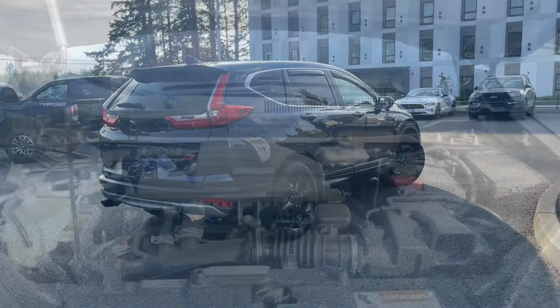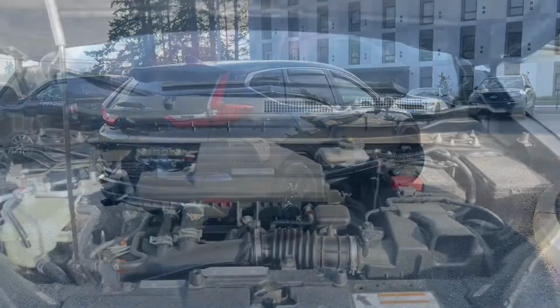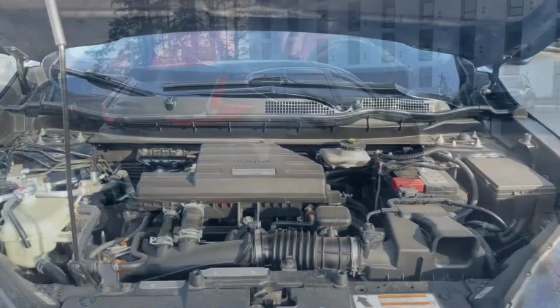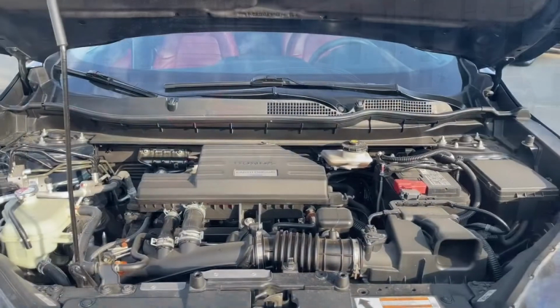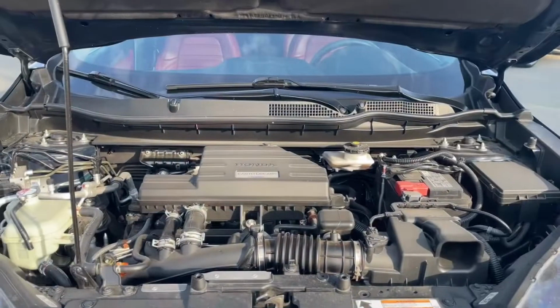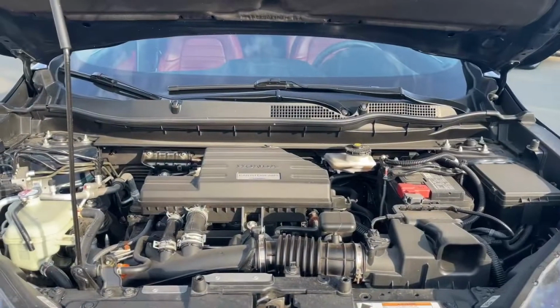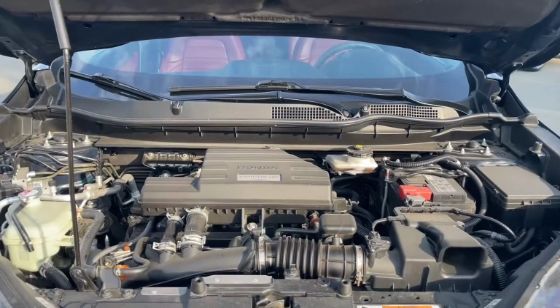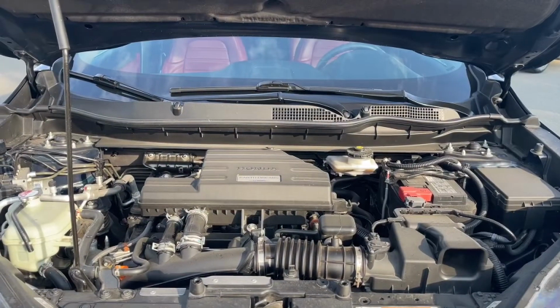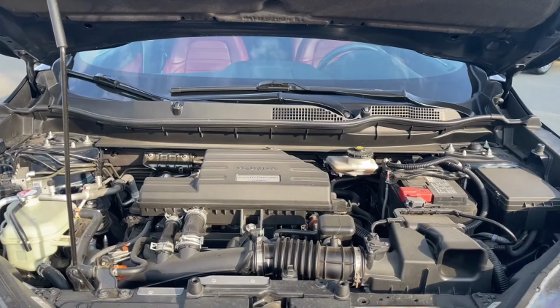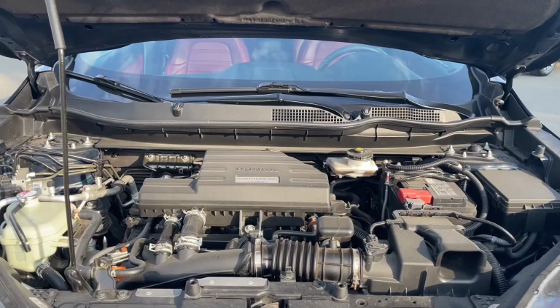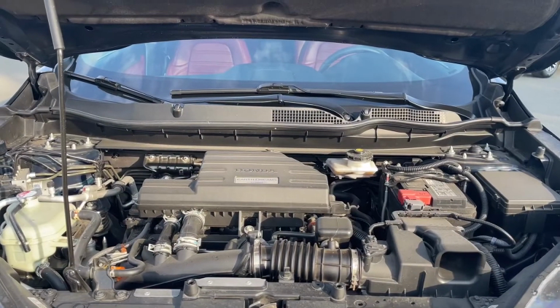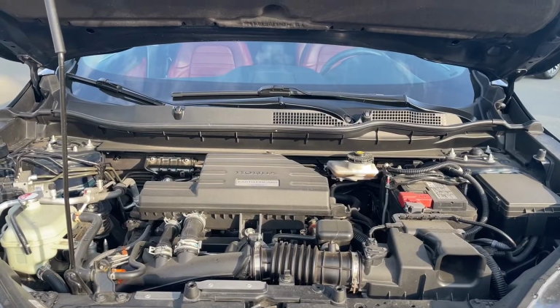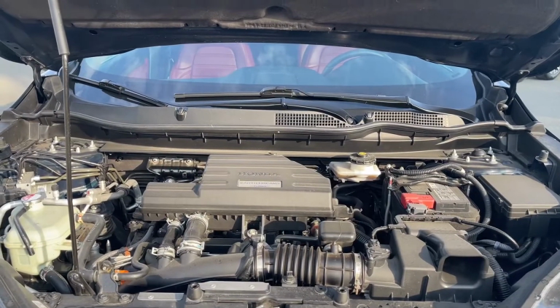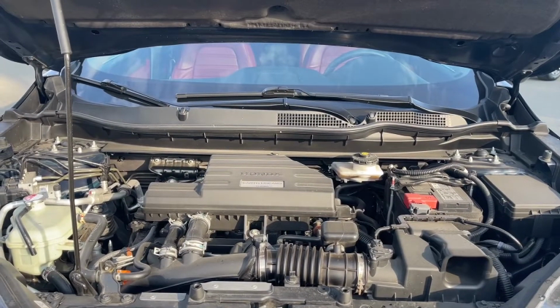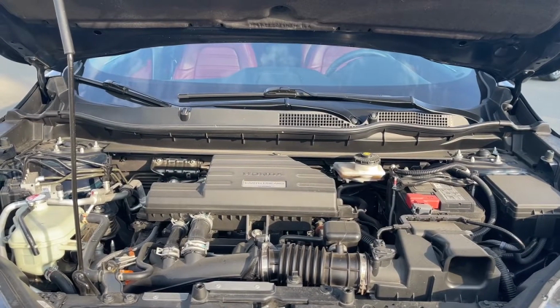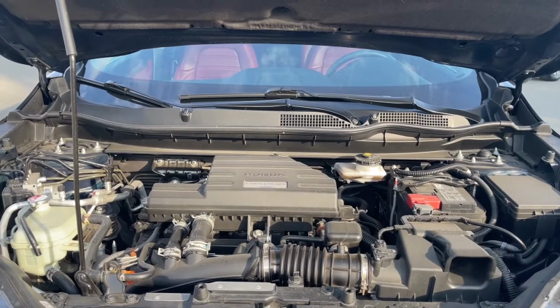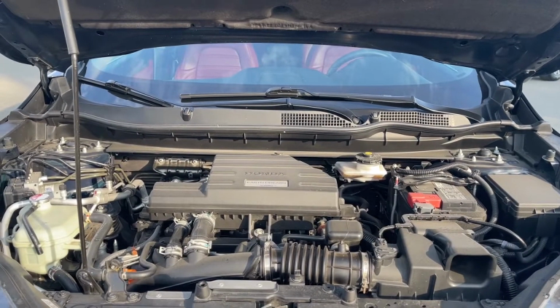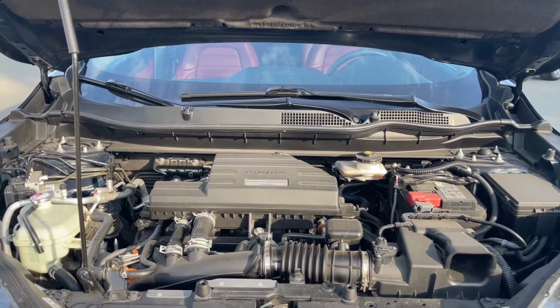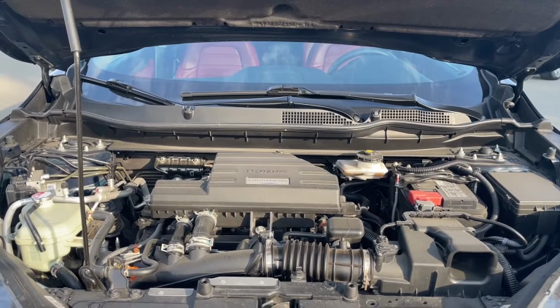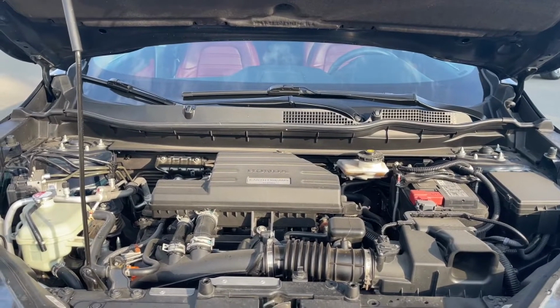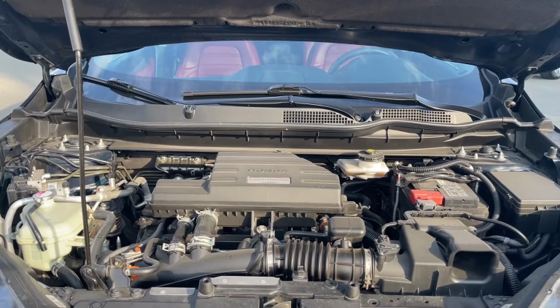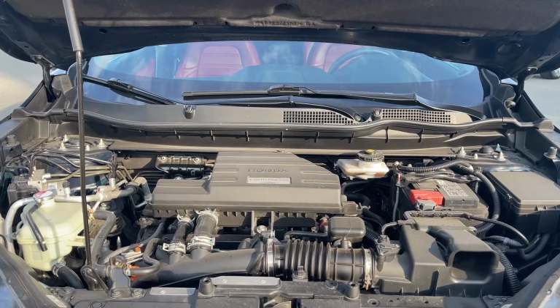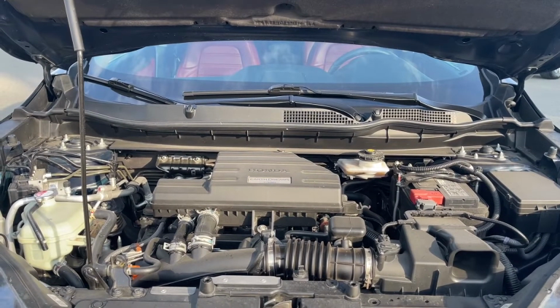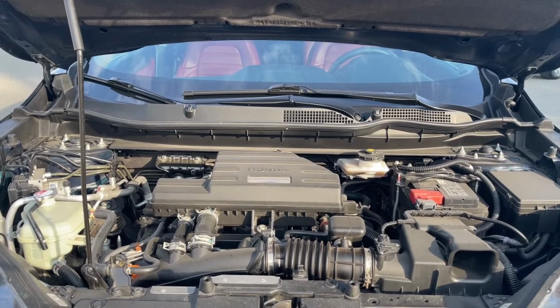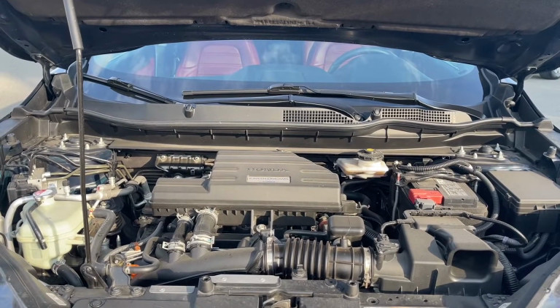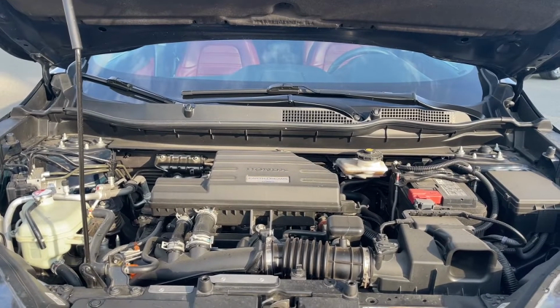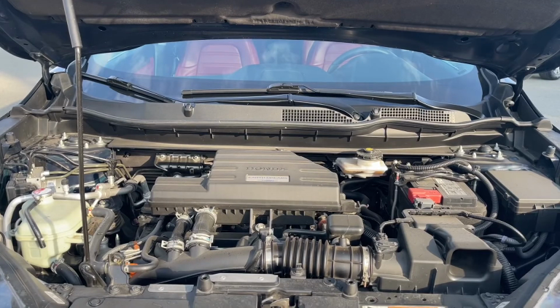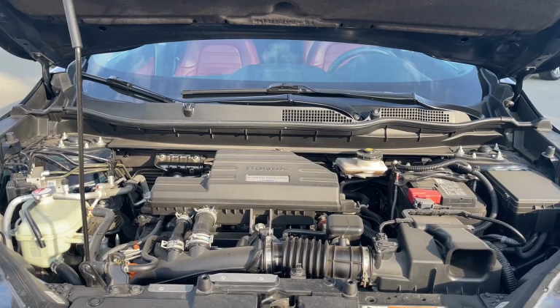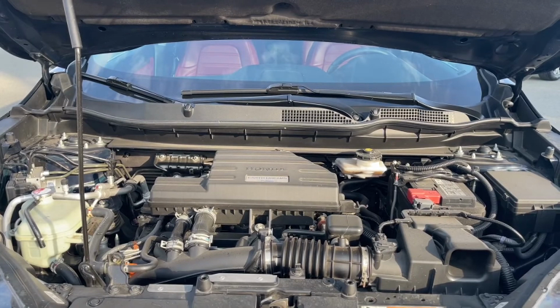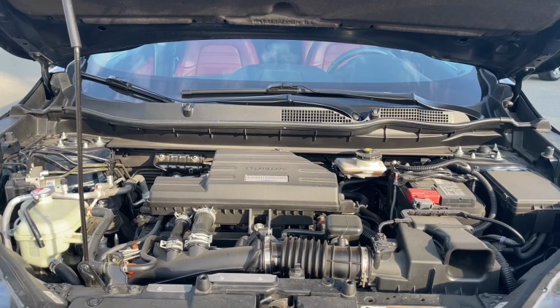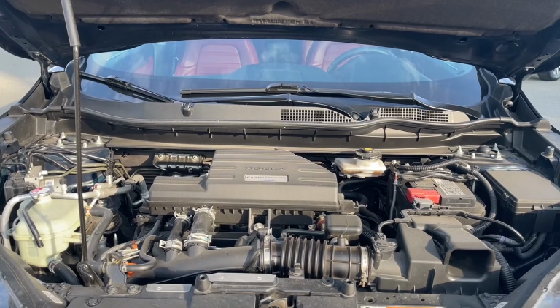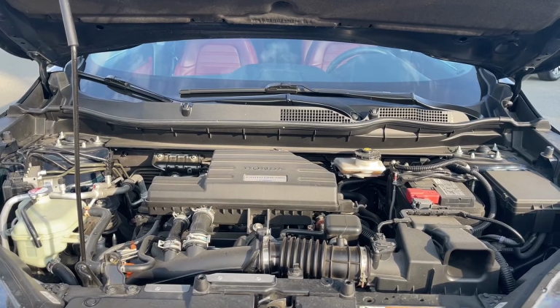This is a 1.5 liter turbo engine. It's a four-cylinder automatic transmission and it's paired with all-wheel drive.